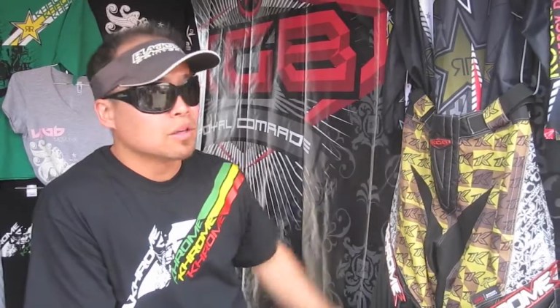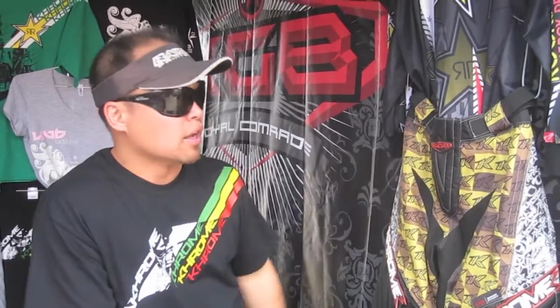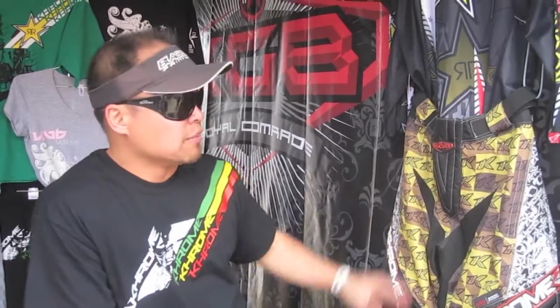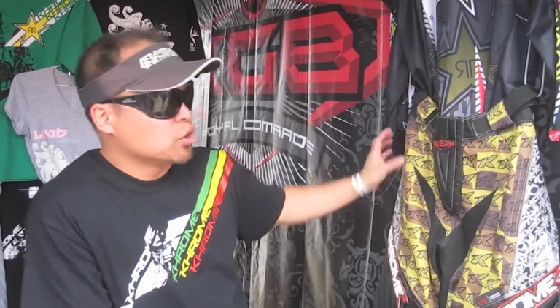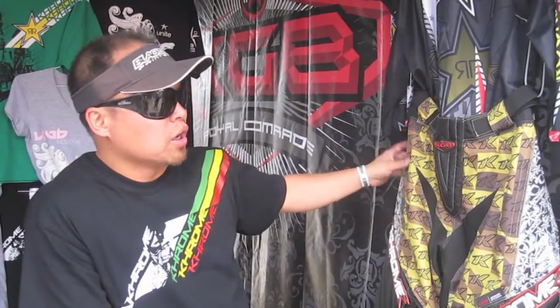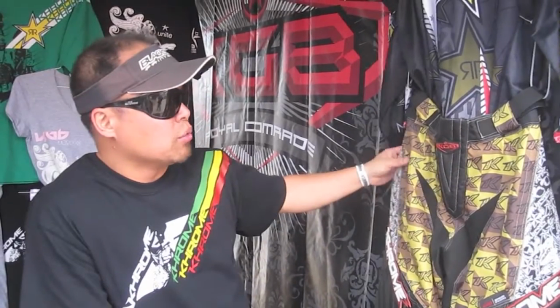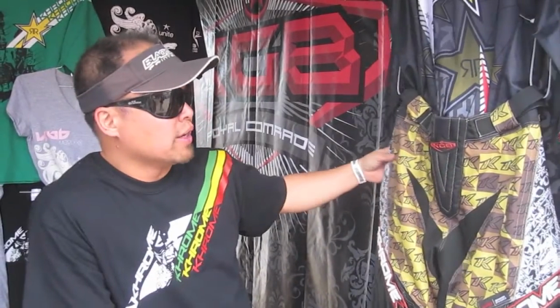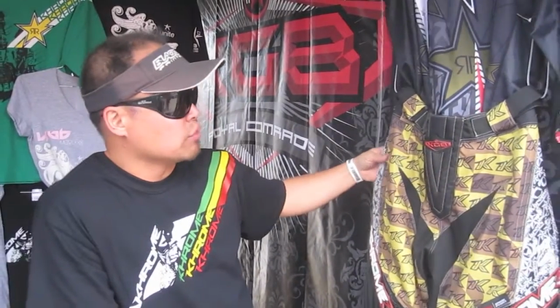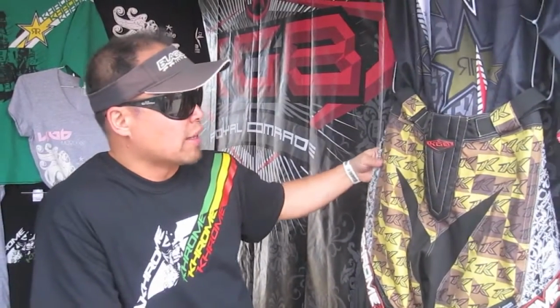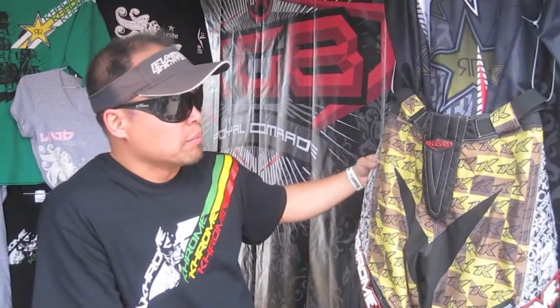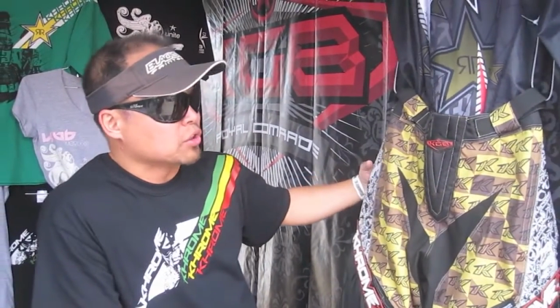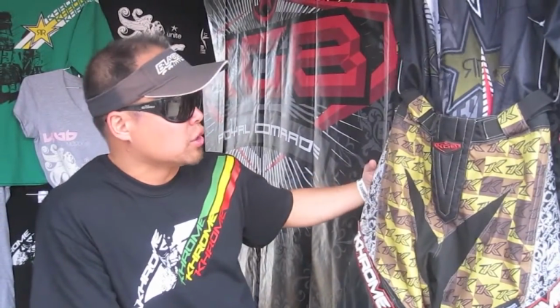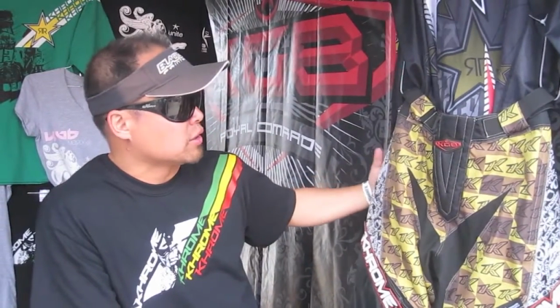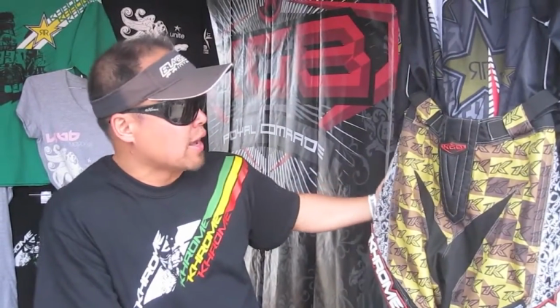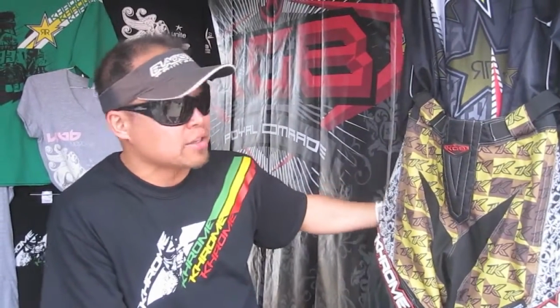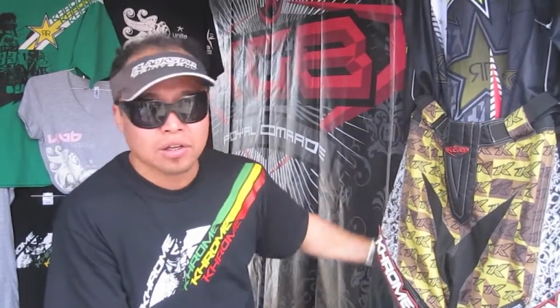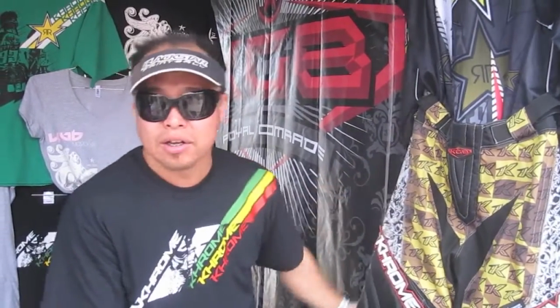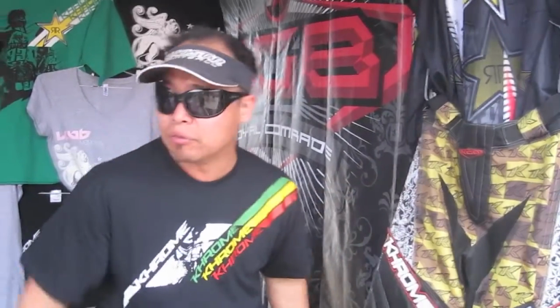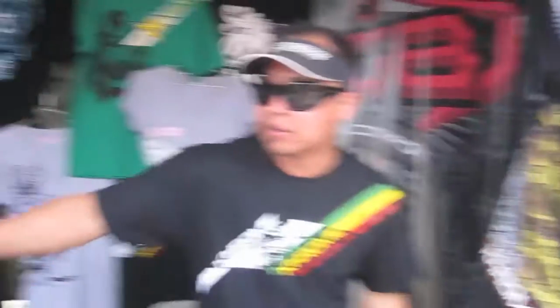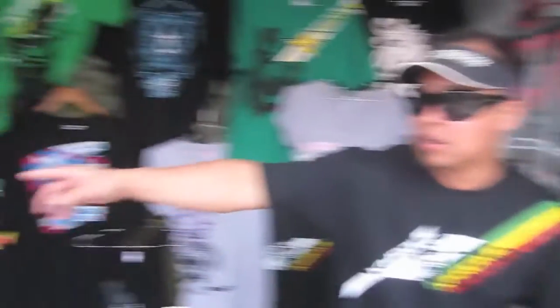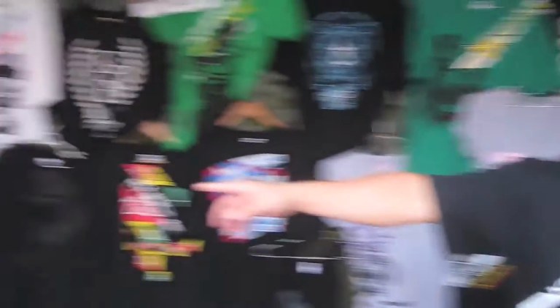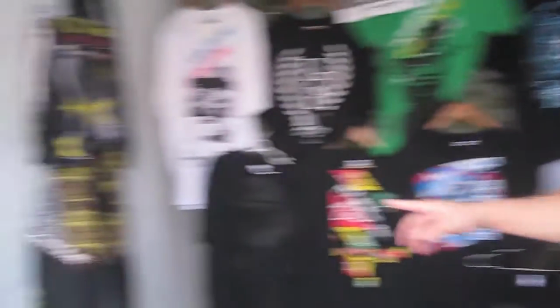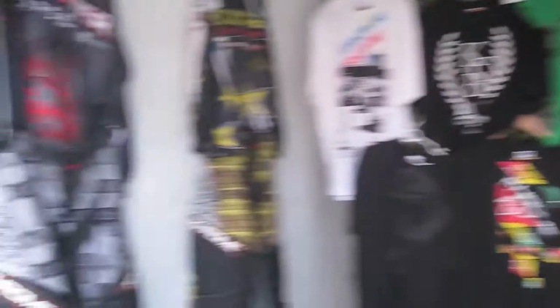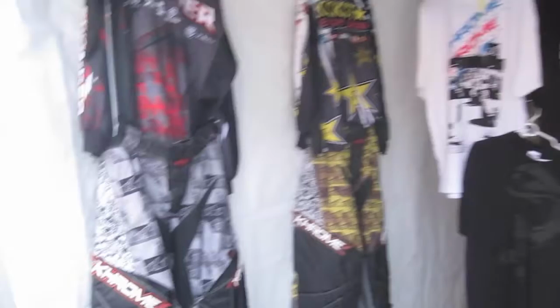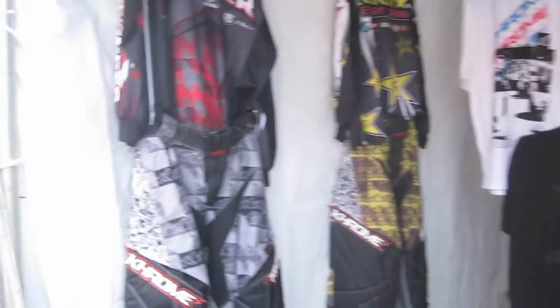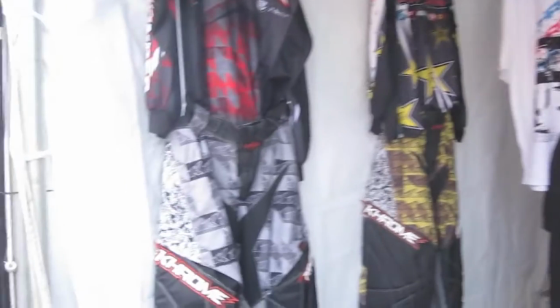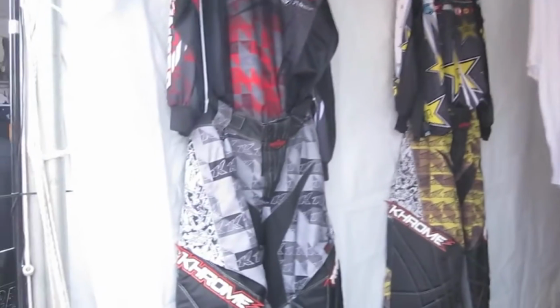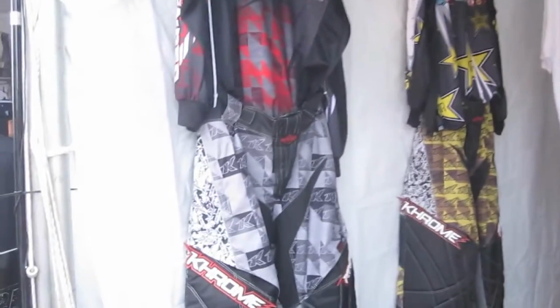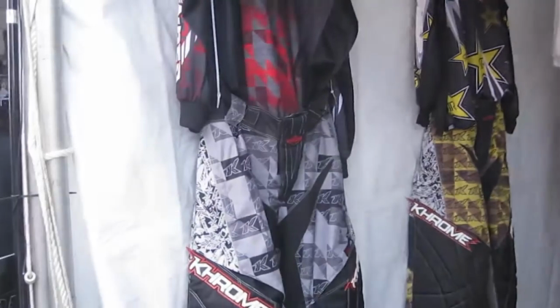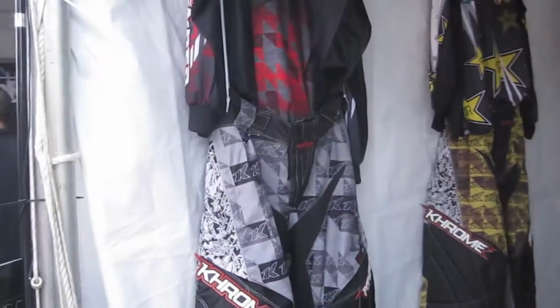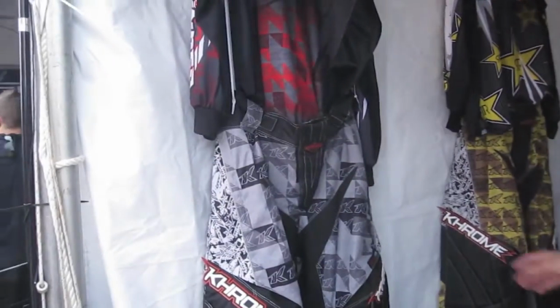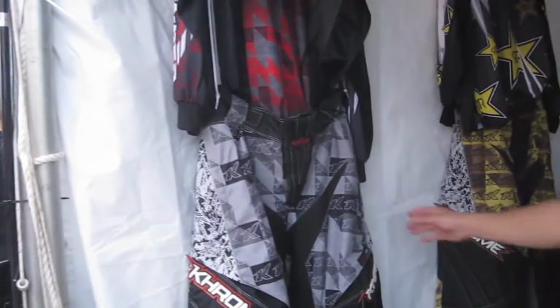It comes in two colorways. We've got the mustard colorway, and then we've got the silver and gray colorway.